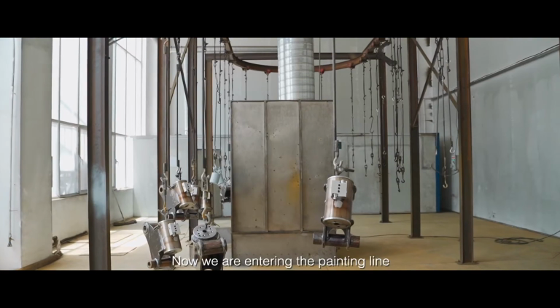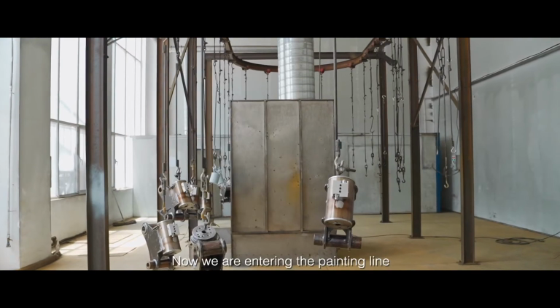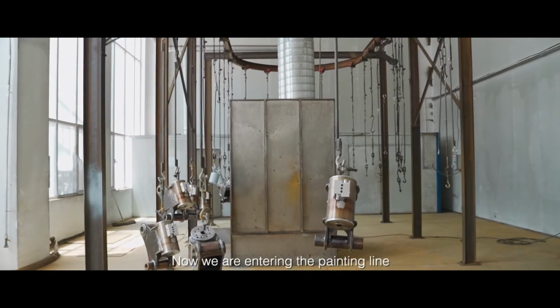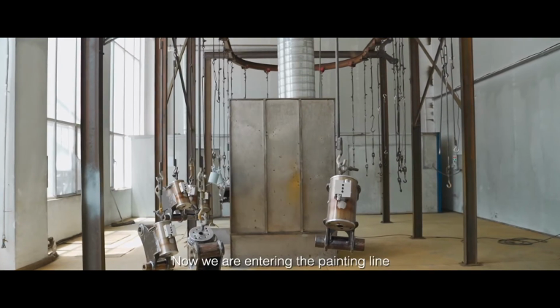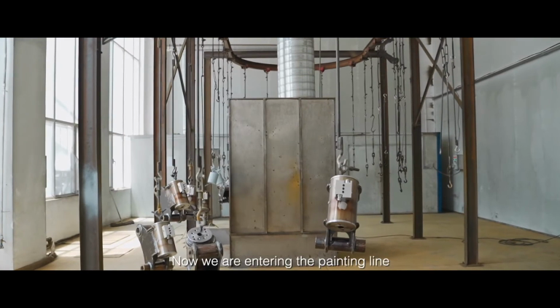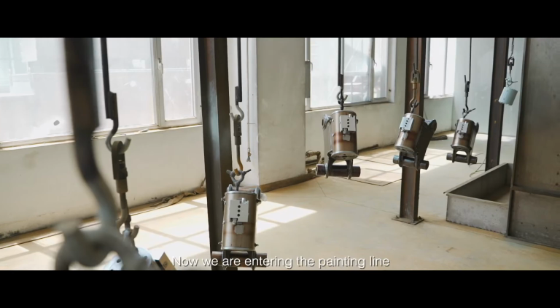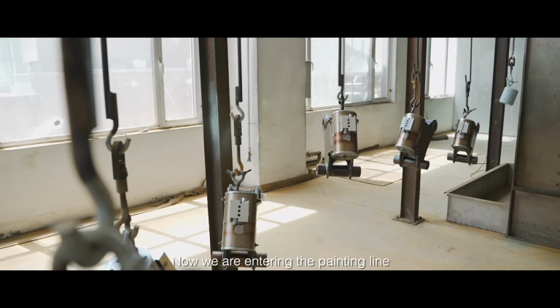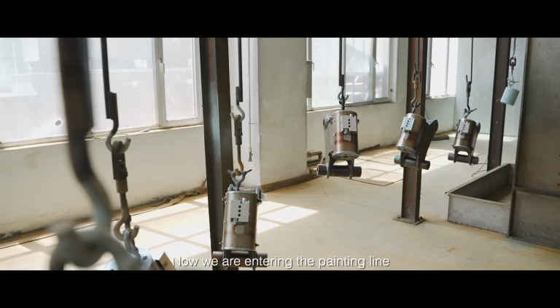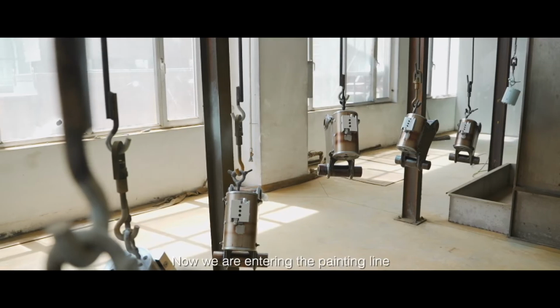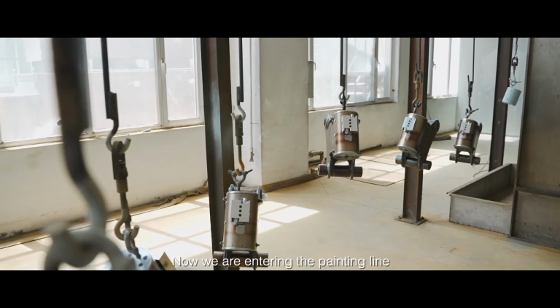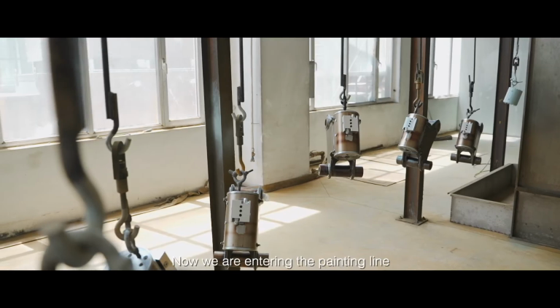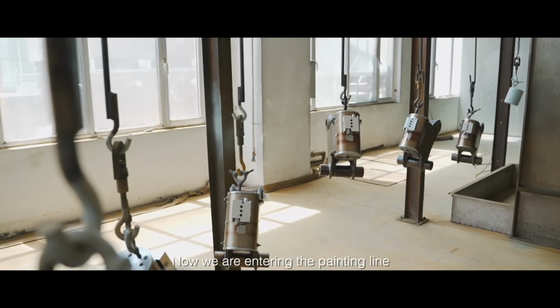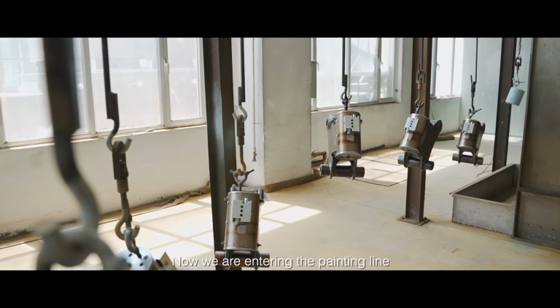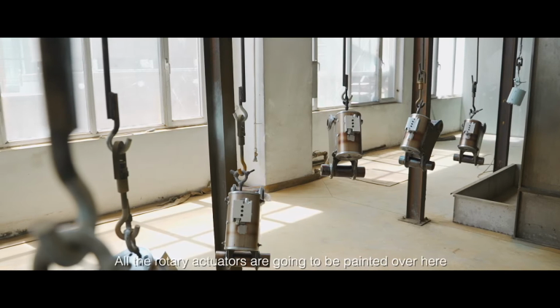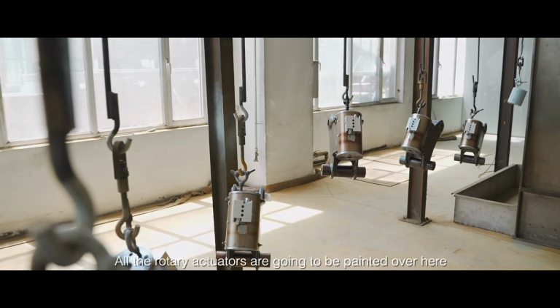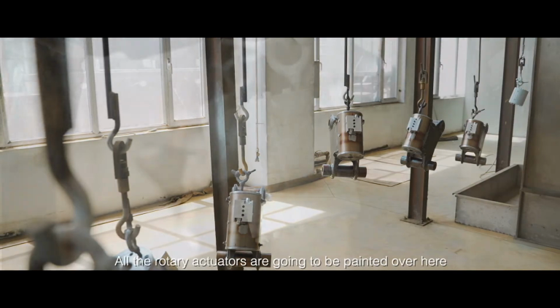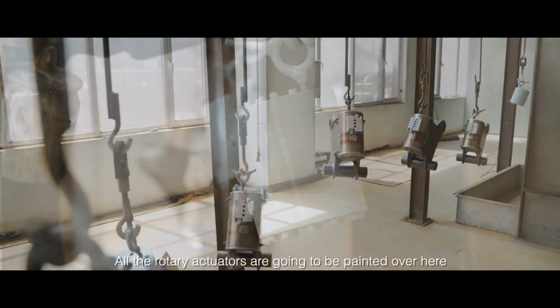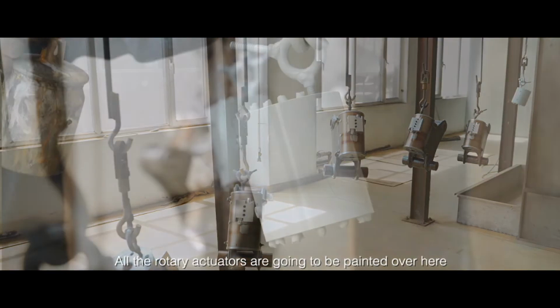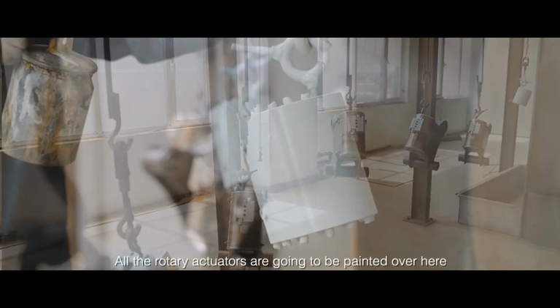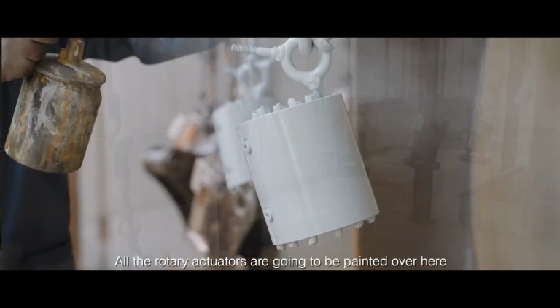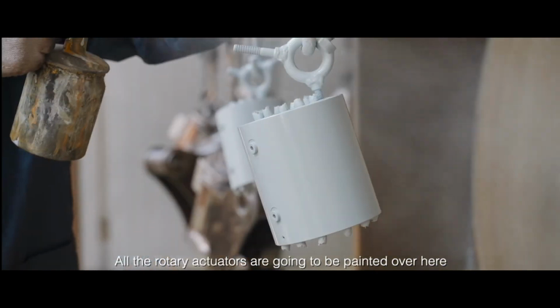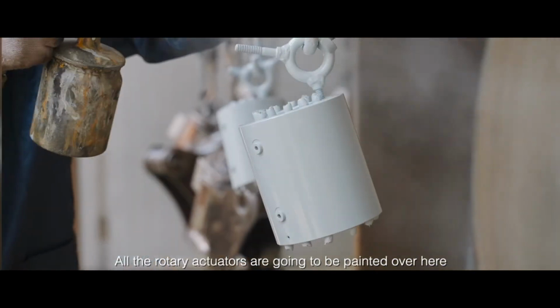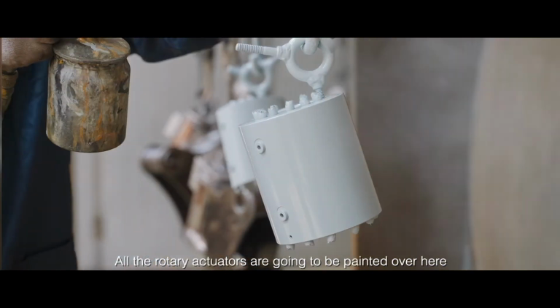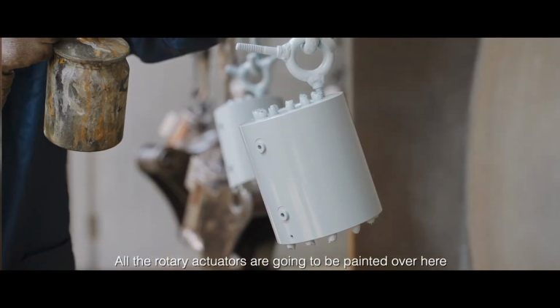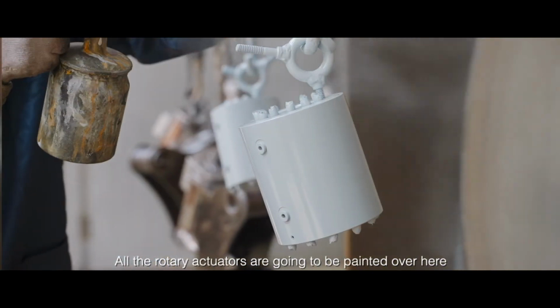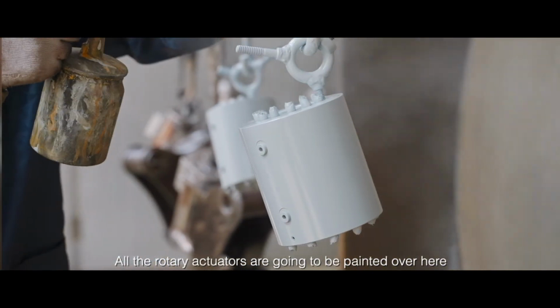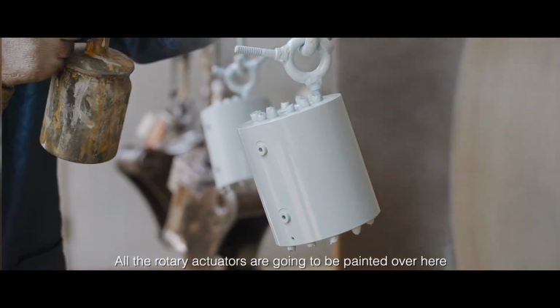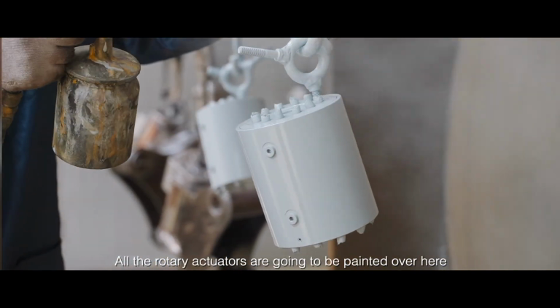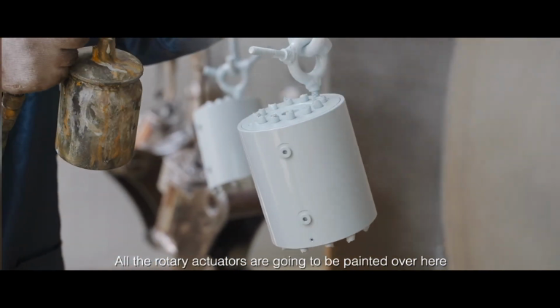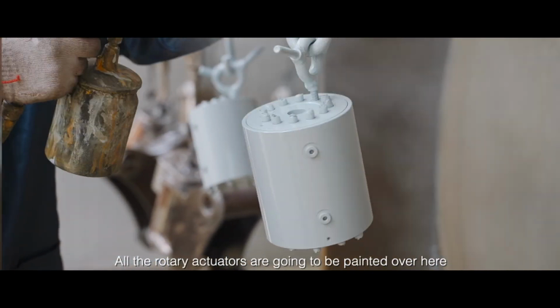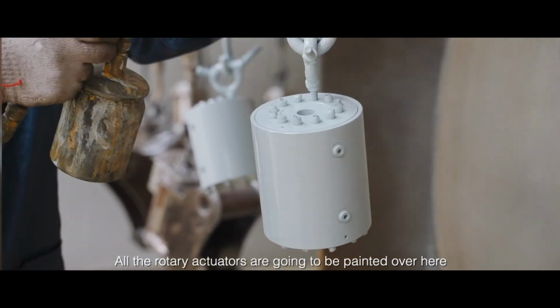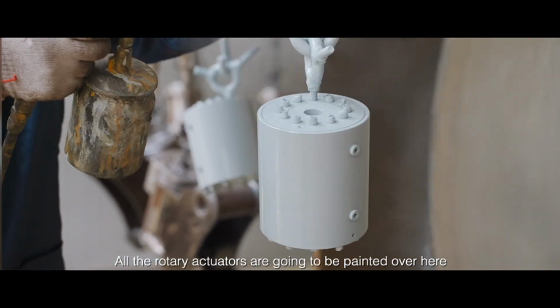Now we are entering the painting line. All the rotary actuators are going to be painted over here.